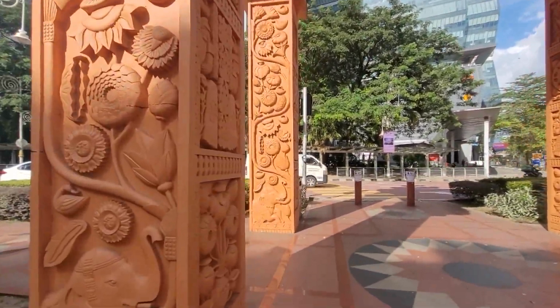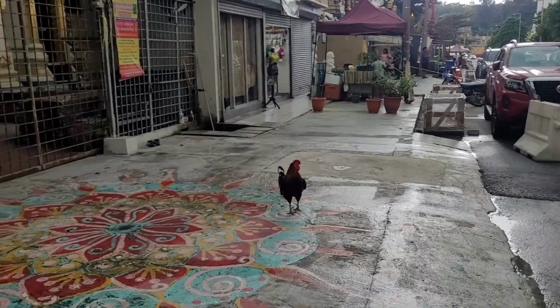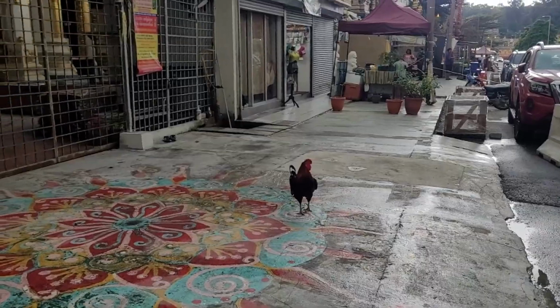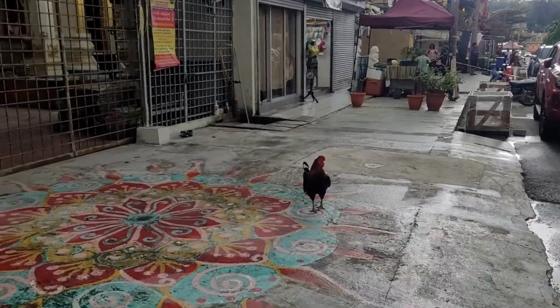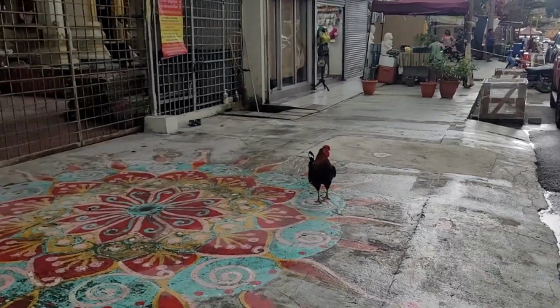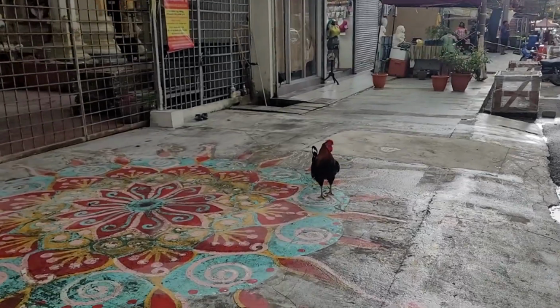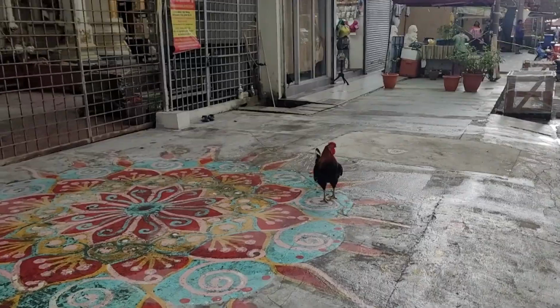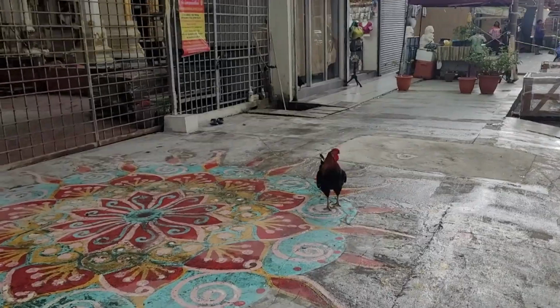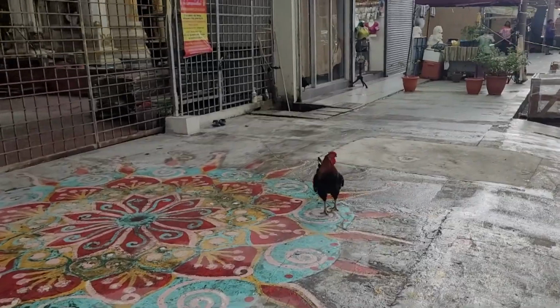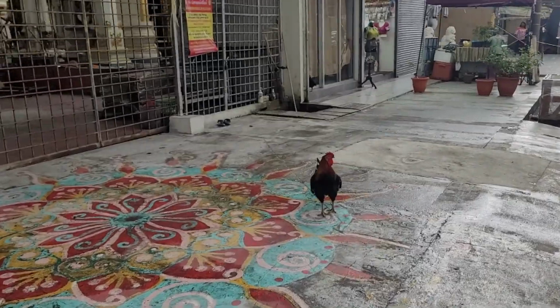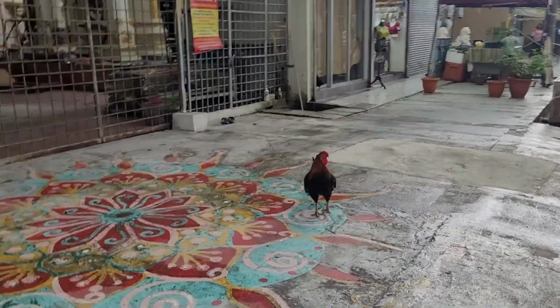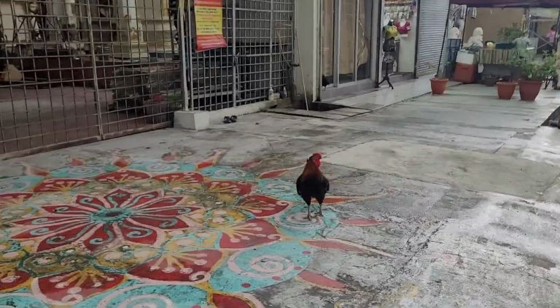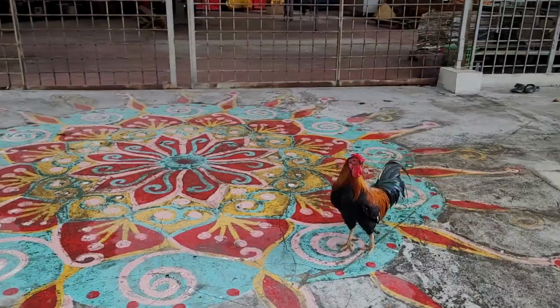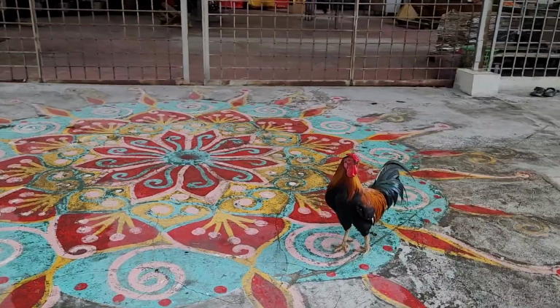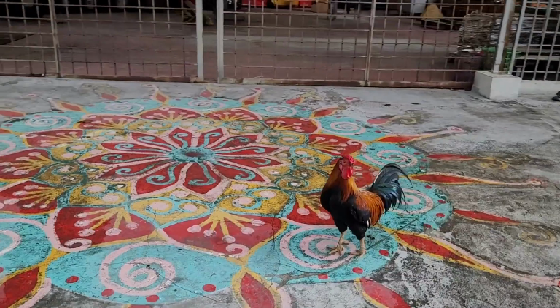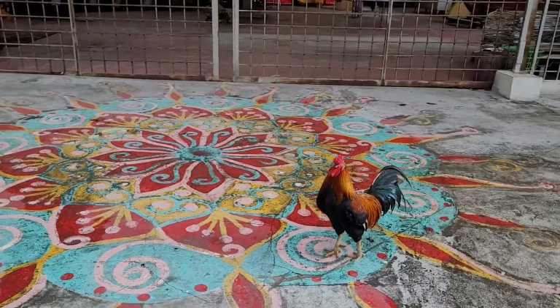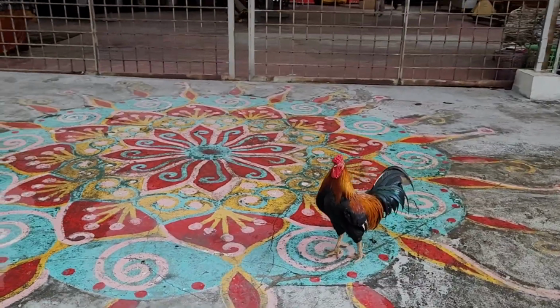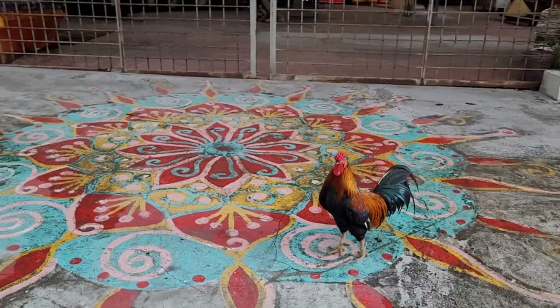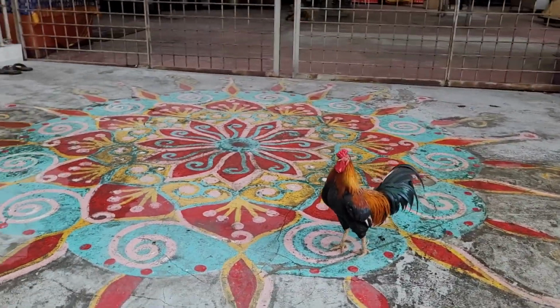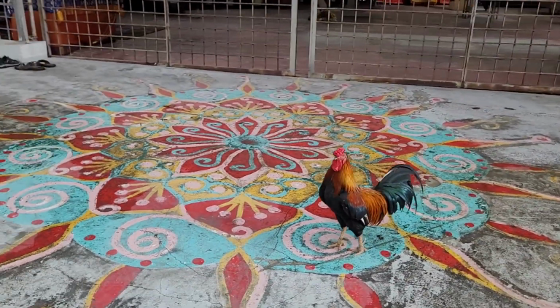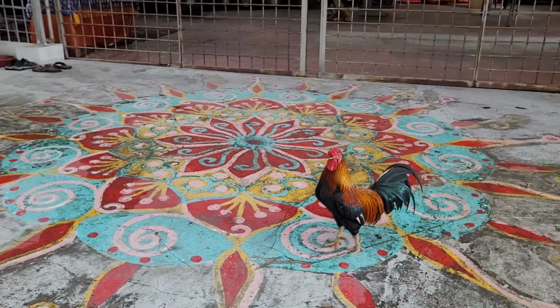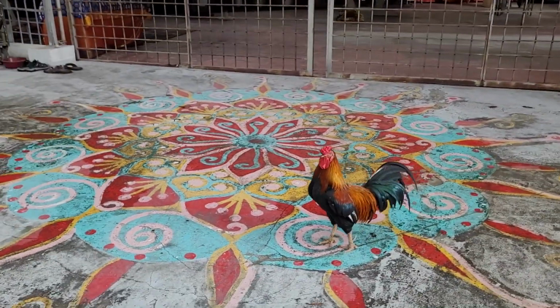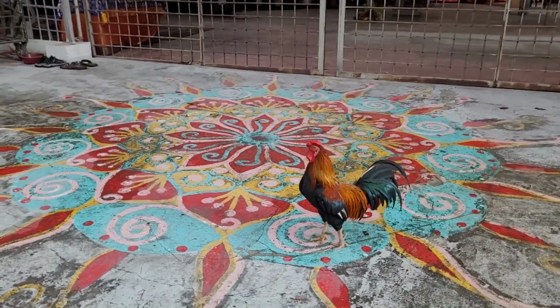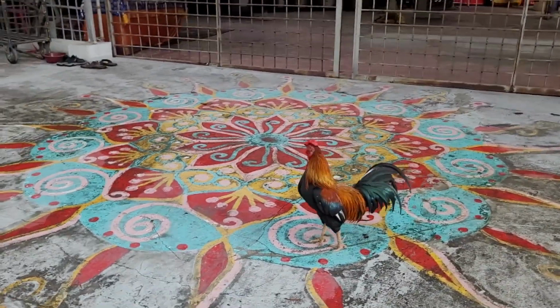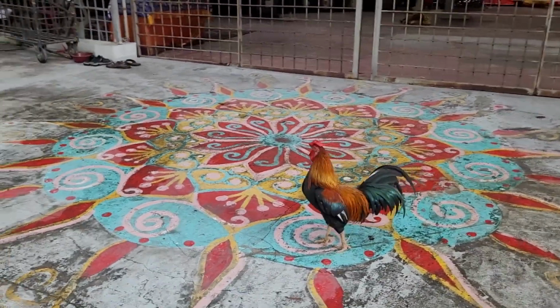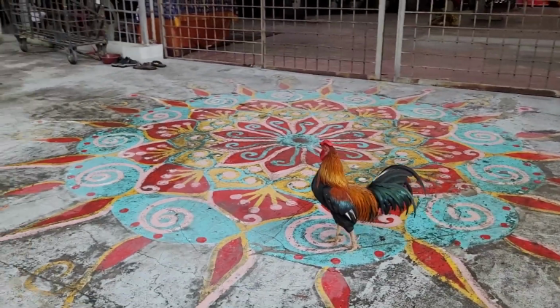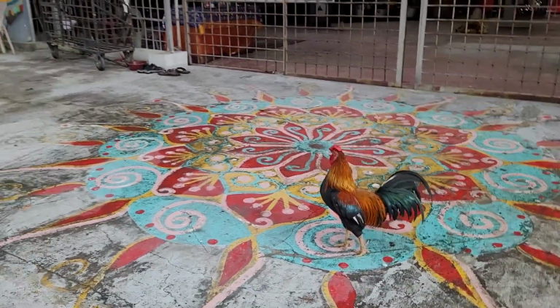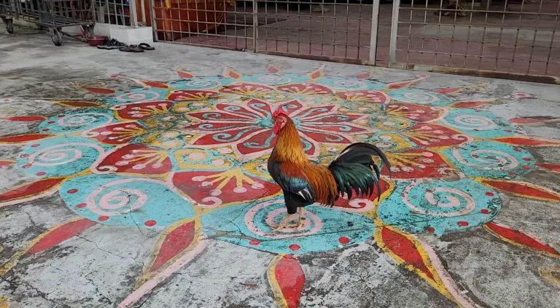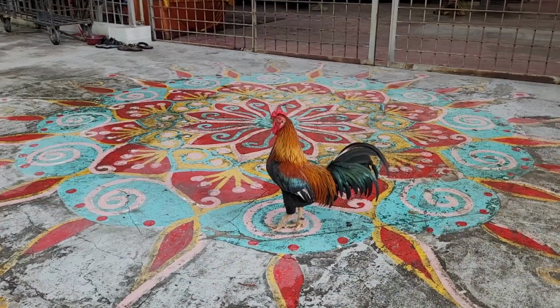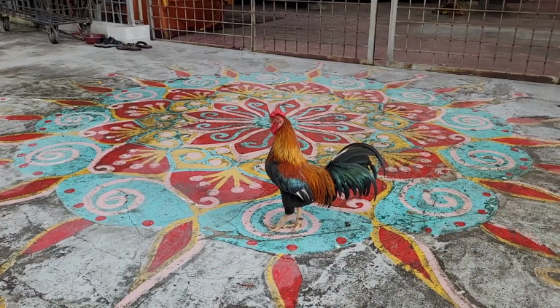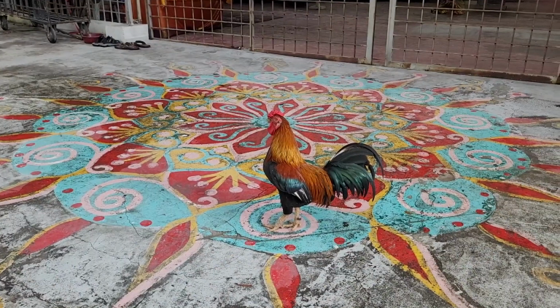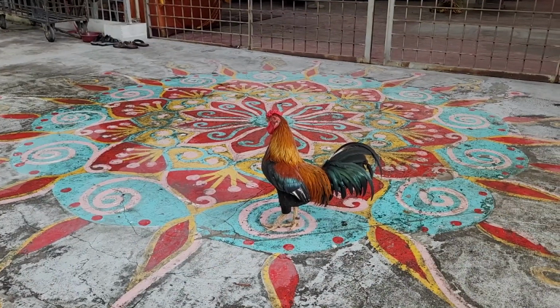What a majestic chicken. Cock-a-doodle-doo! He's posing.